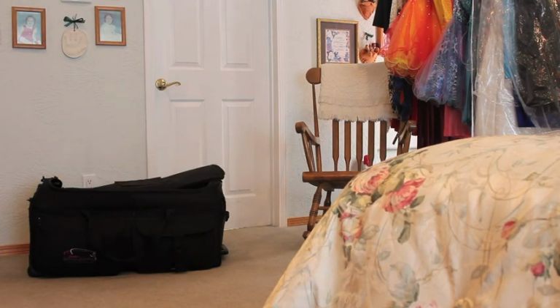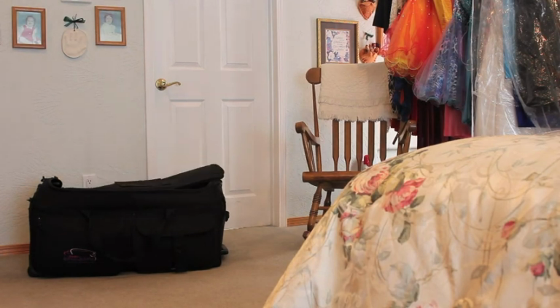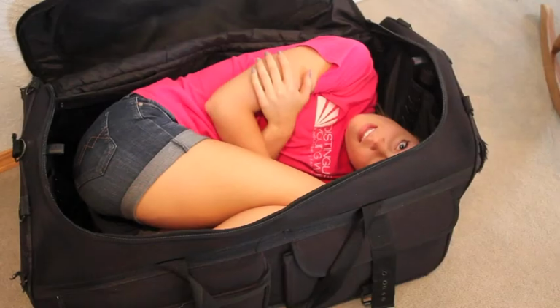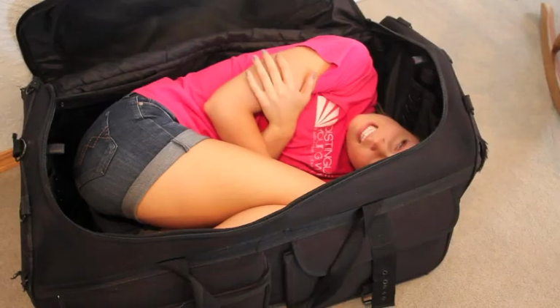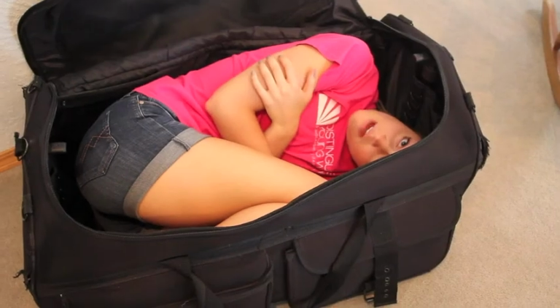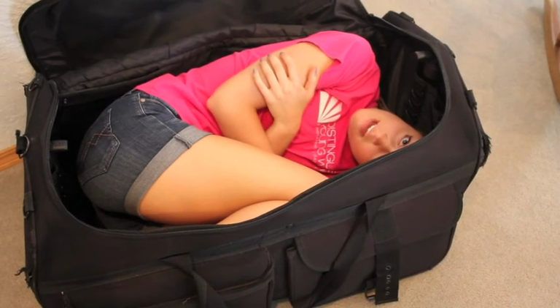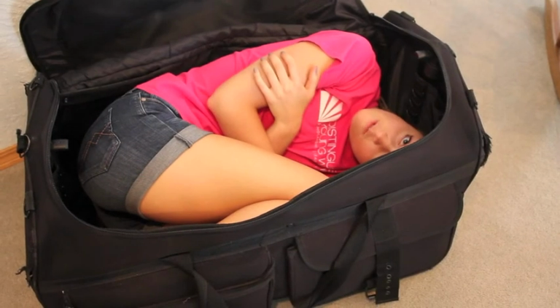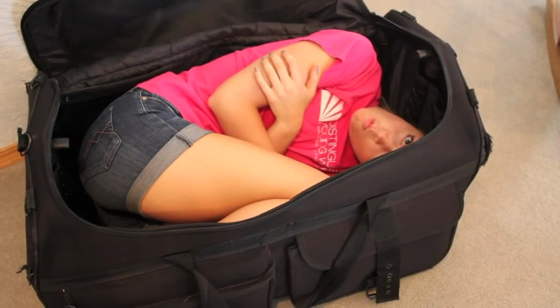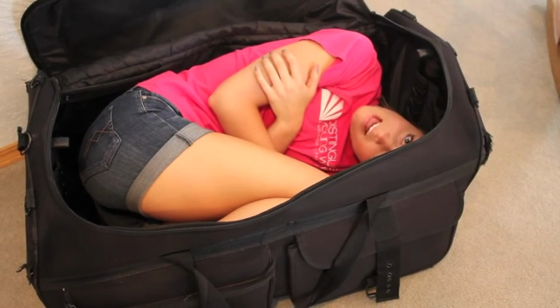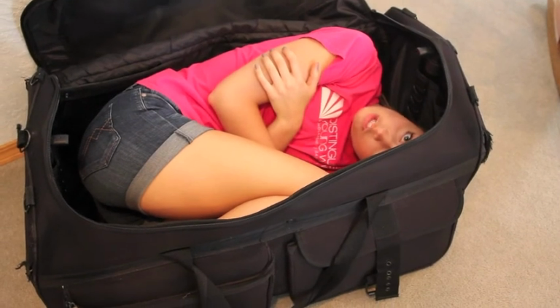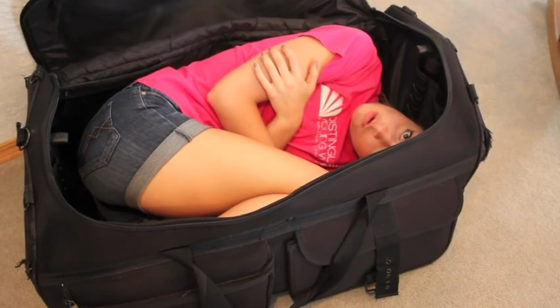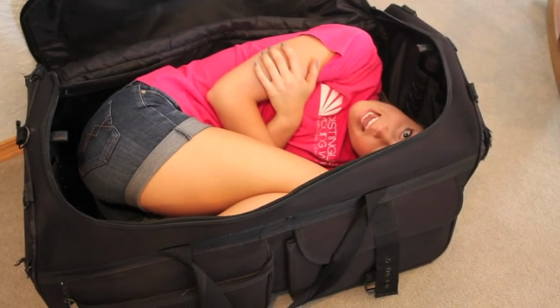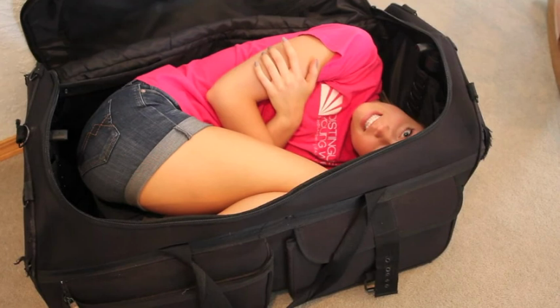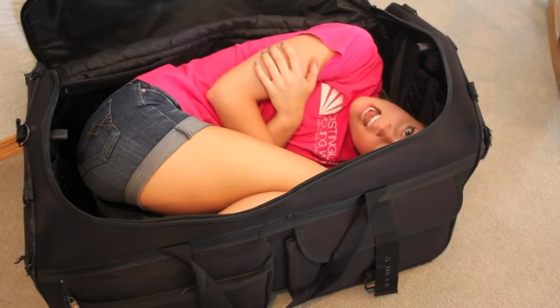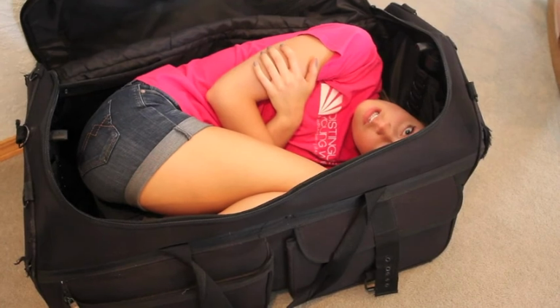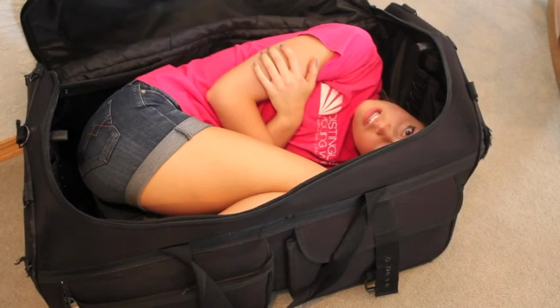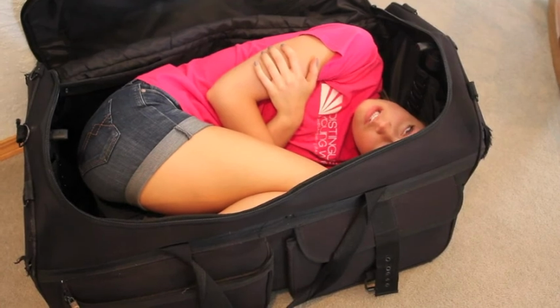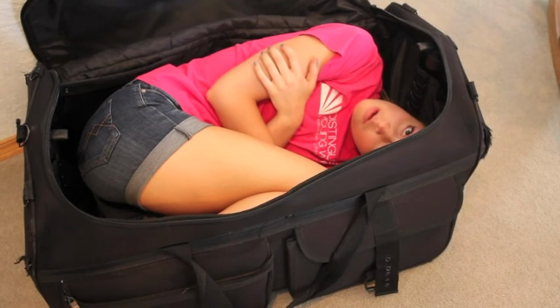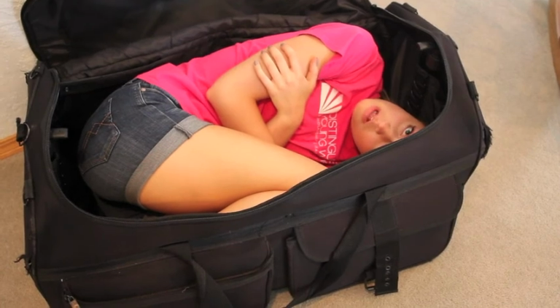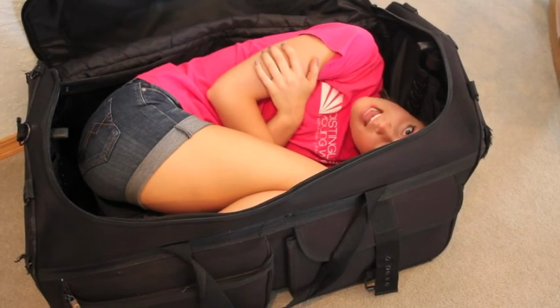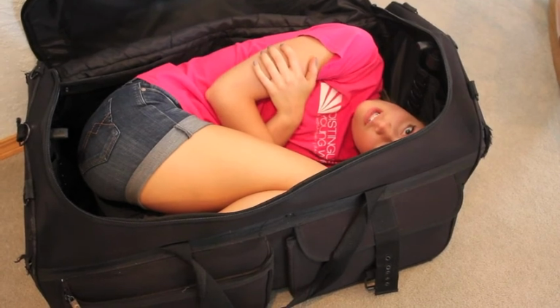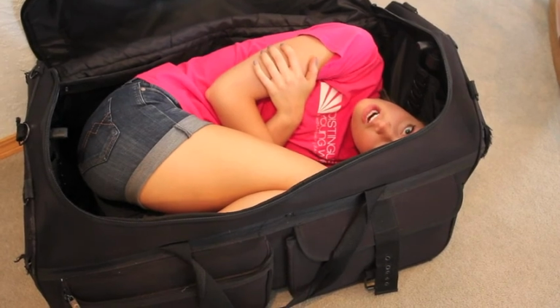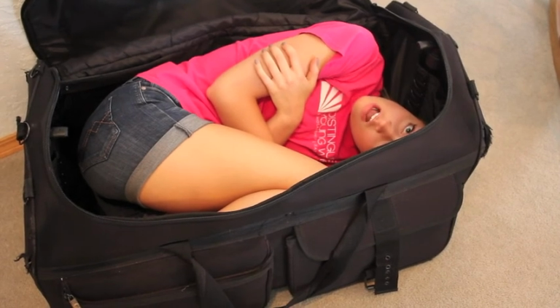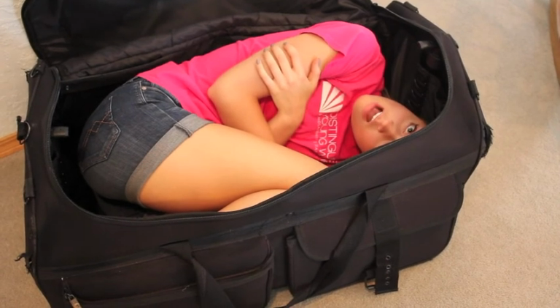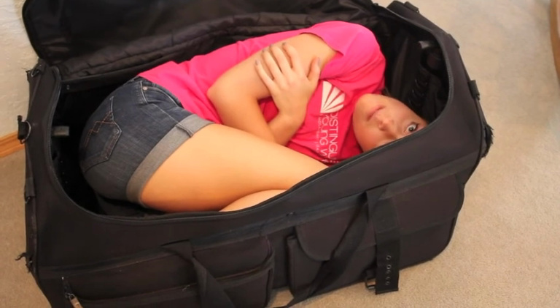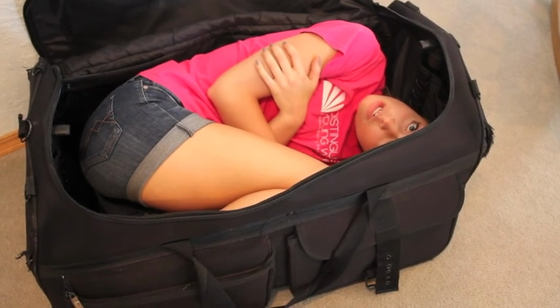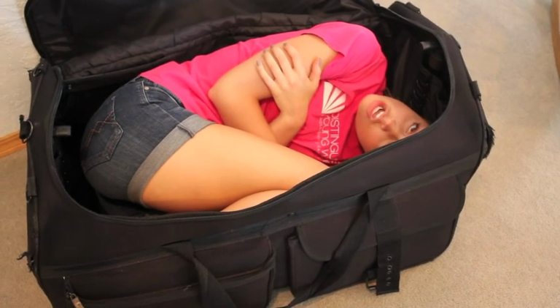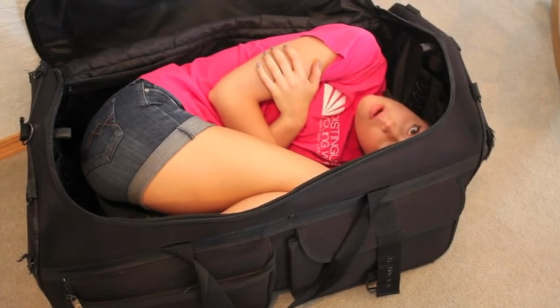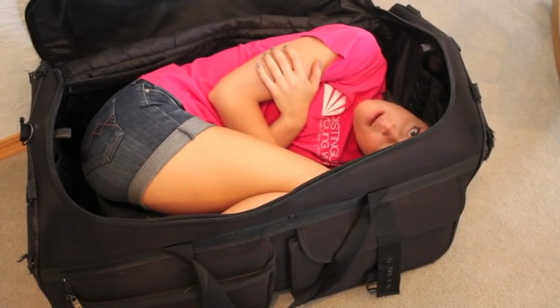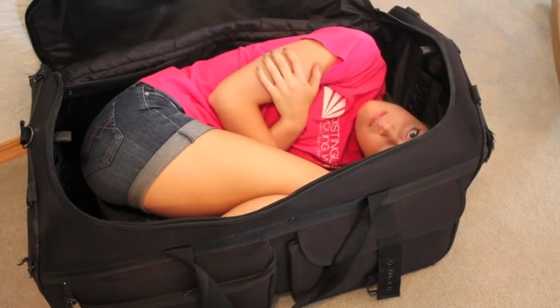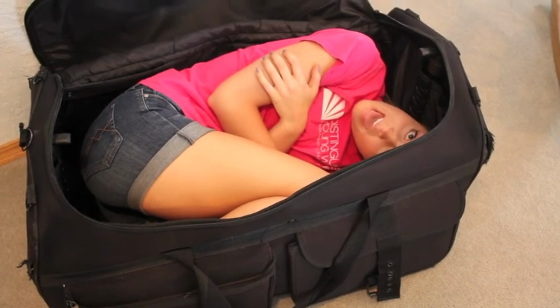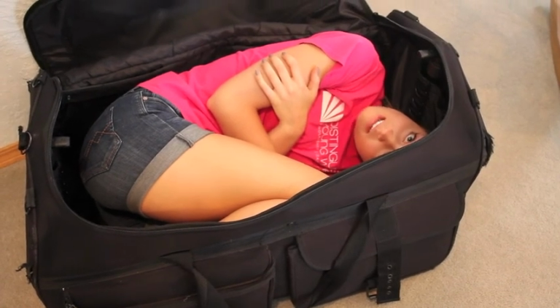This is my favorite whale suitcase, and I took this to Mobile last year. I'm going to show you how I packed.